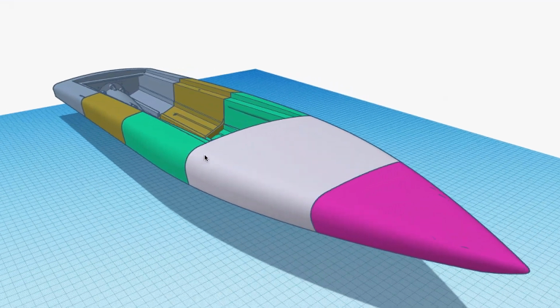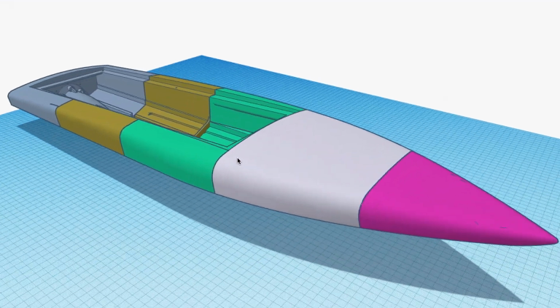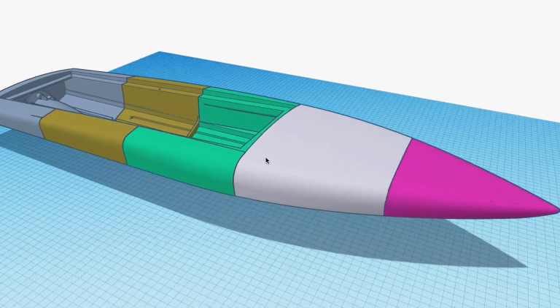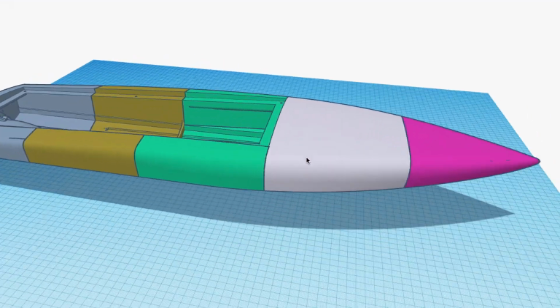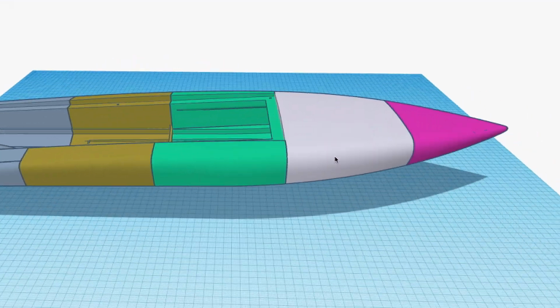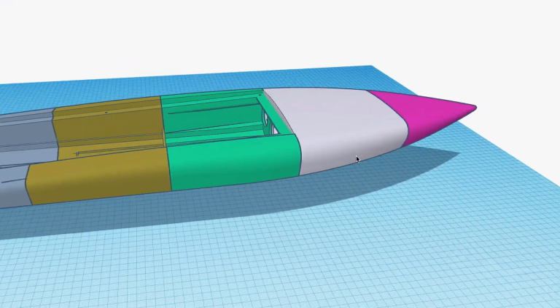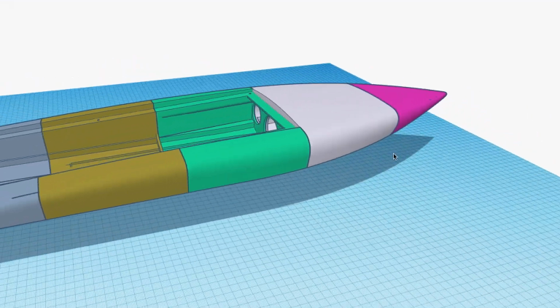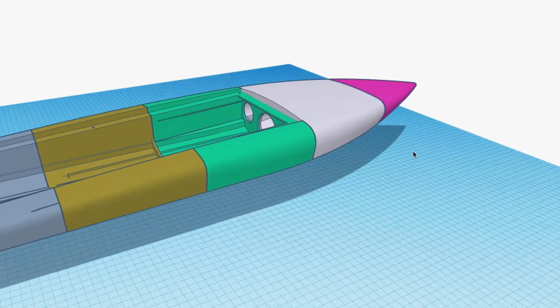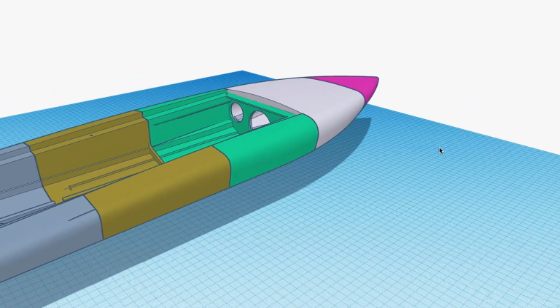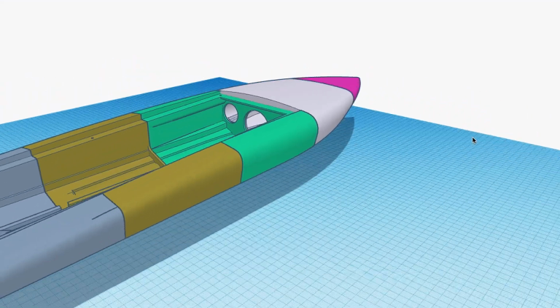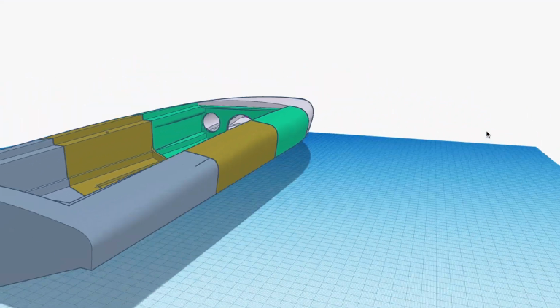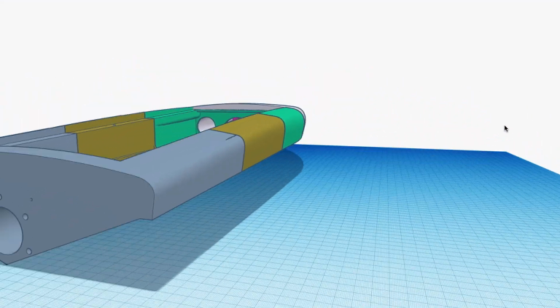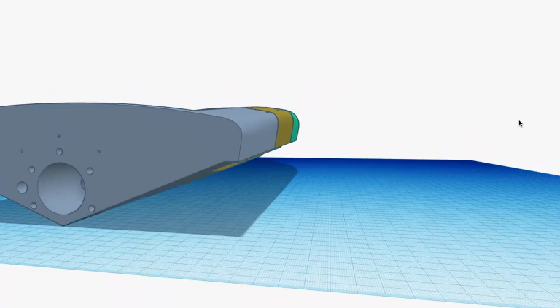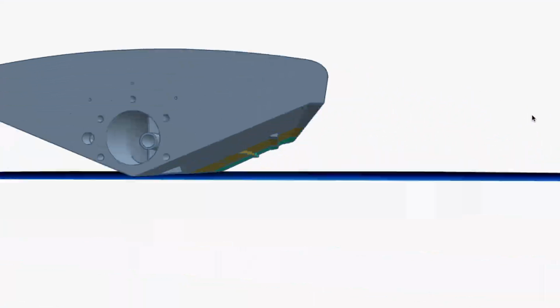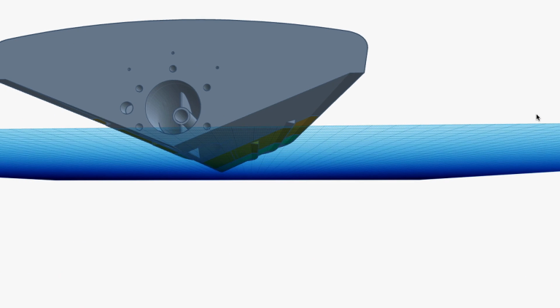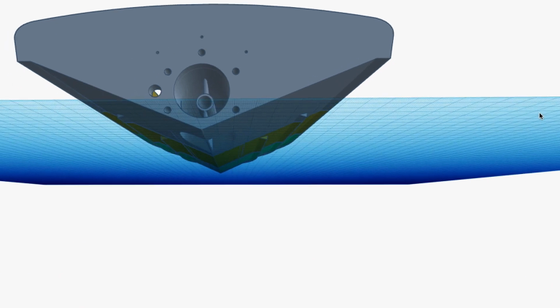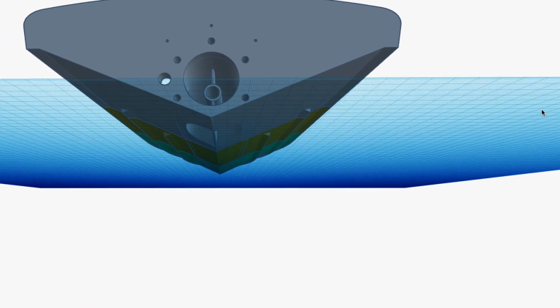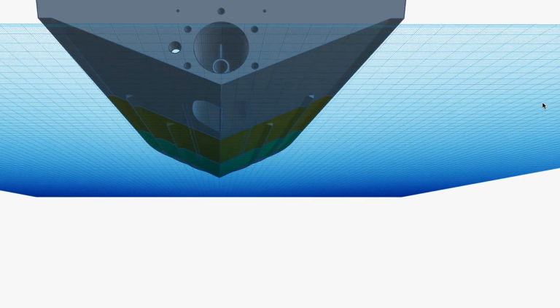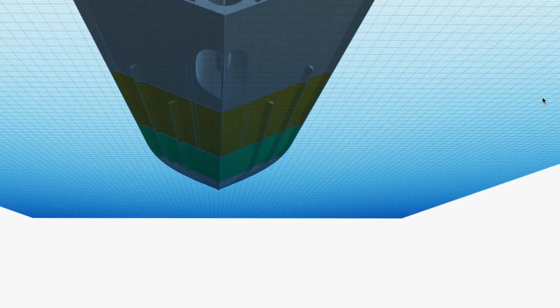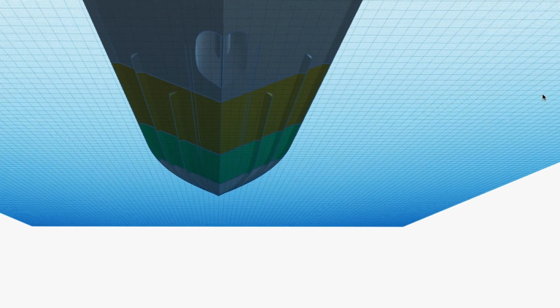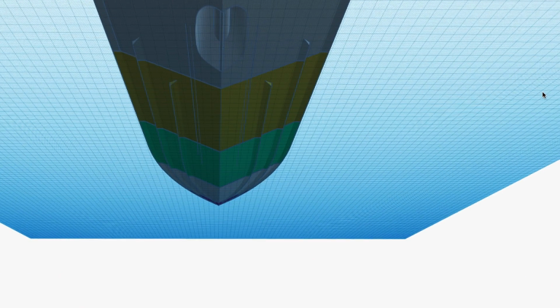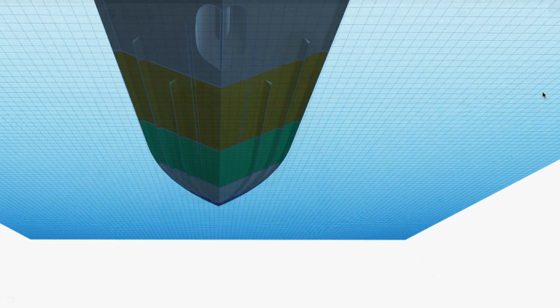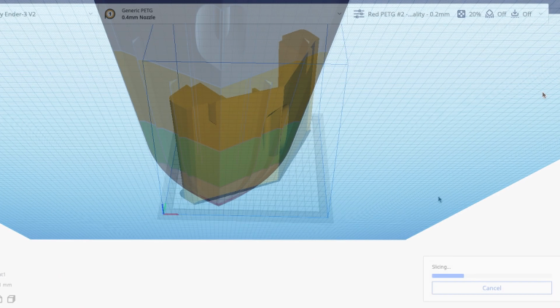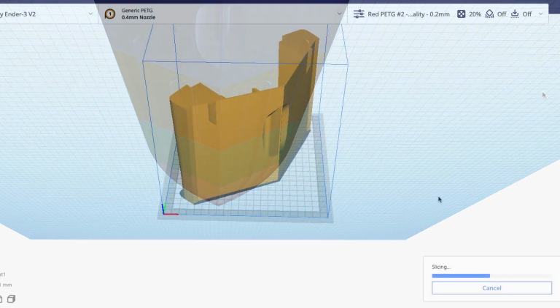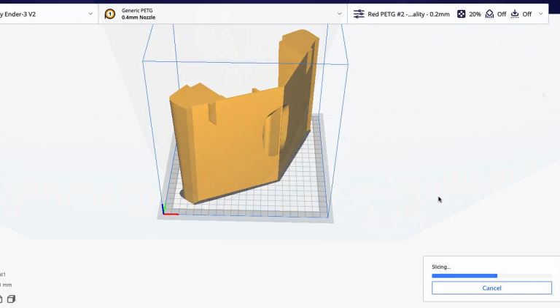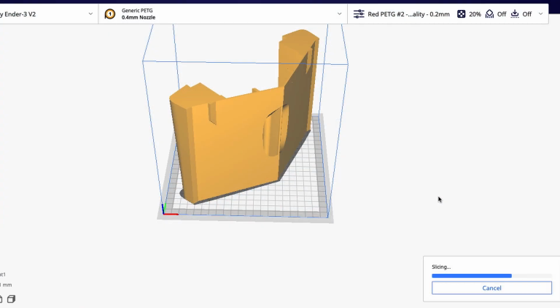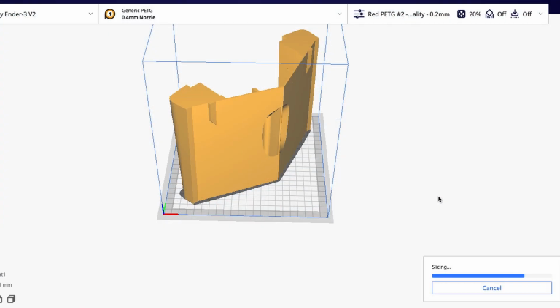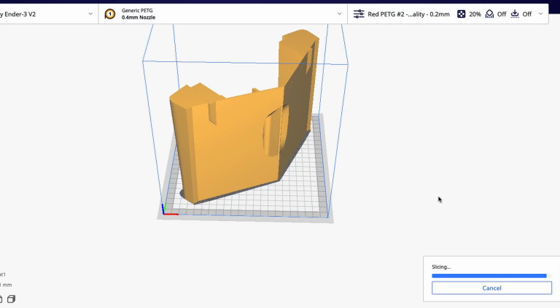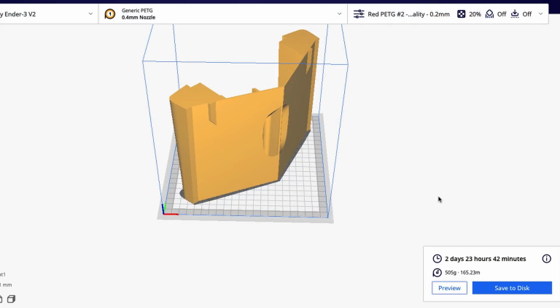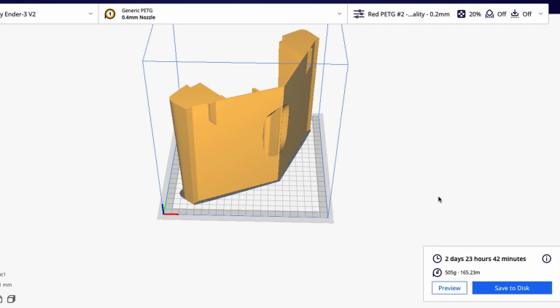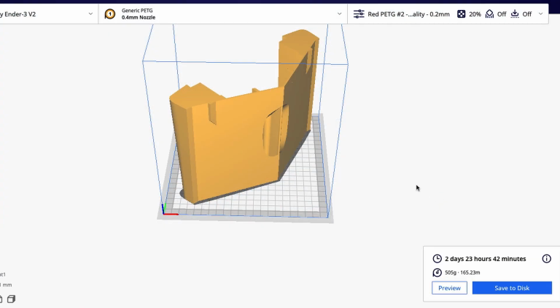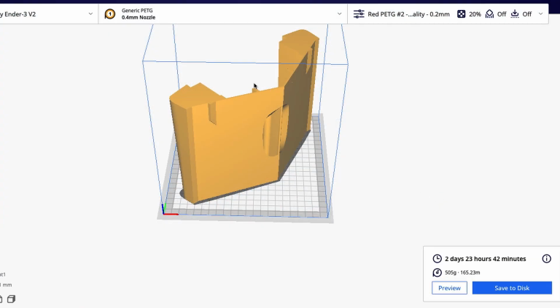The hull is printed in five sections and there's no way to align it properly. This is a weak point in the design.